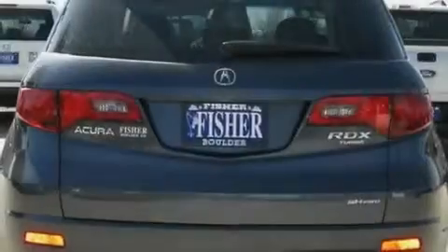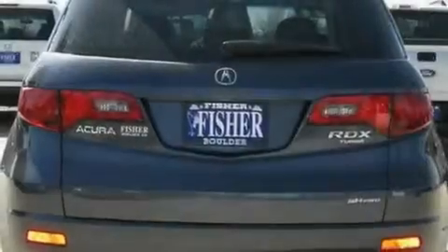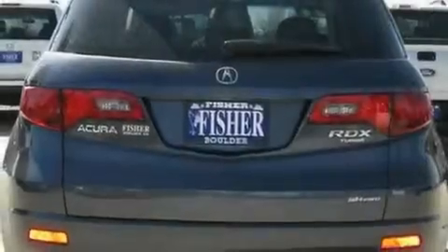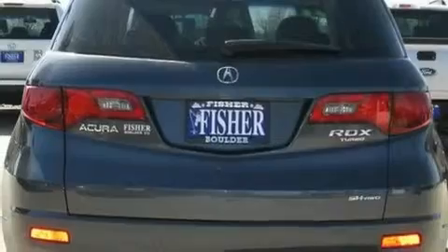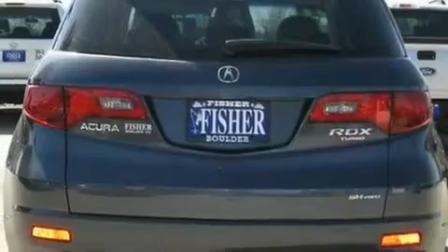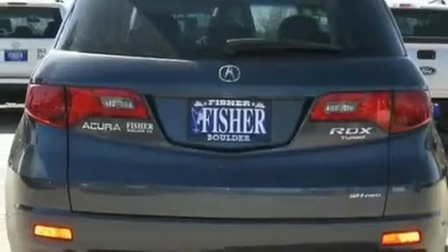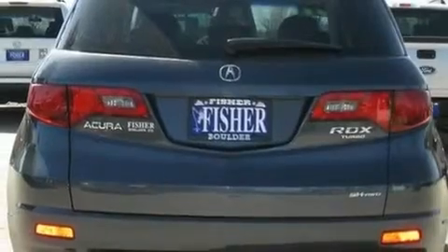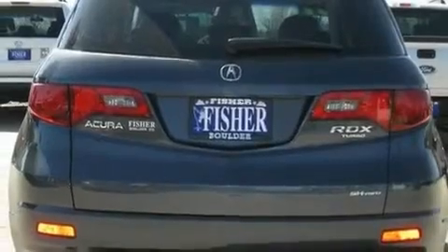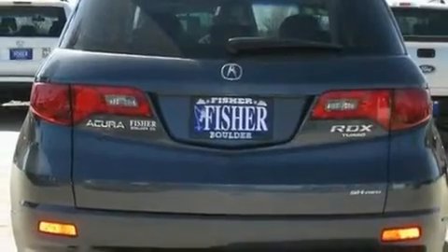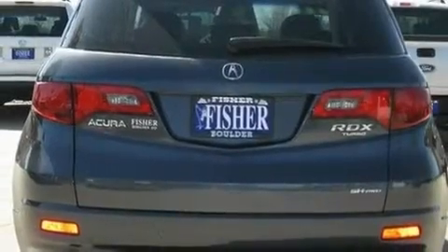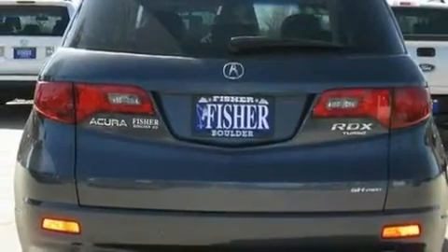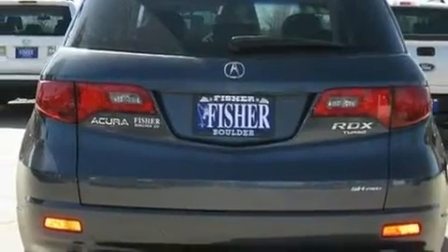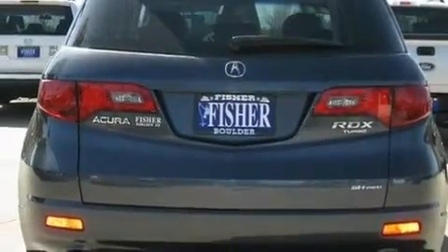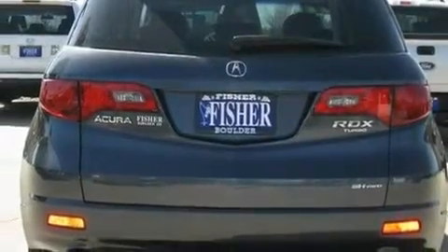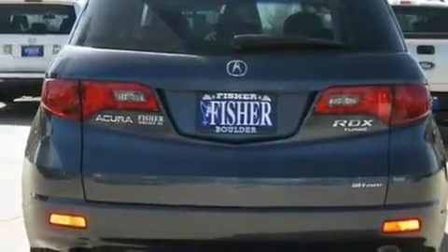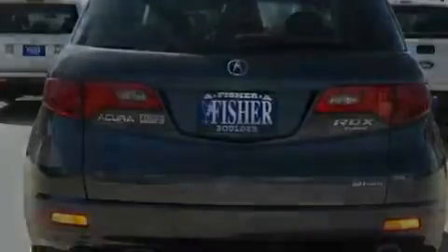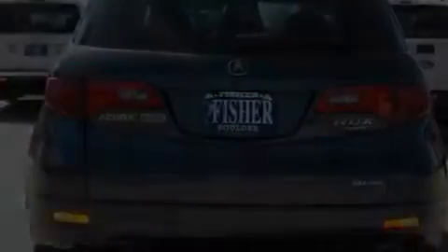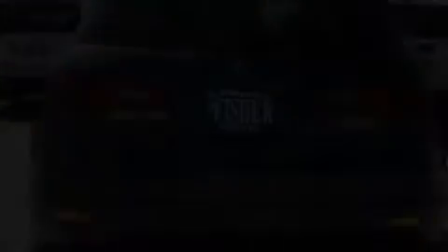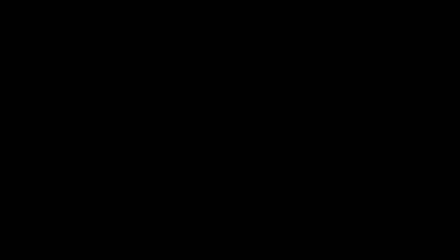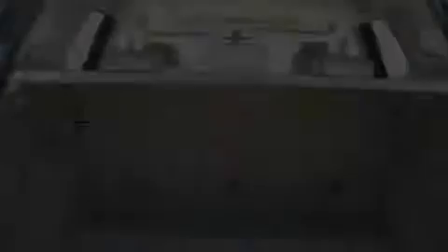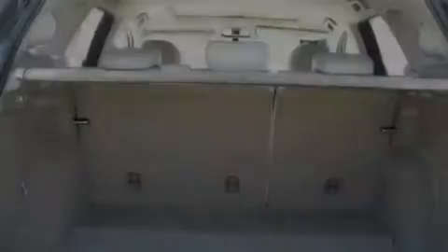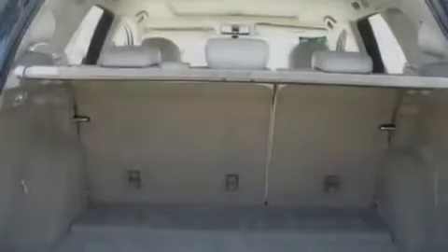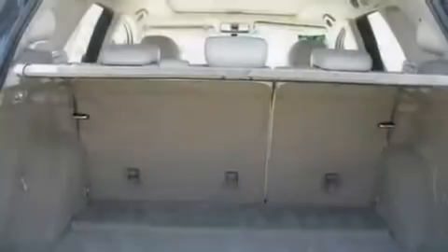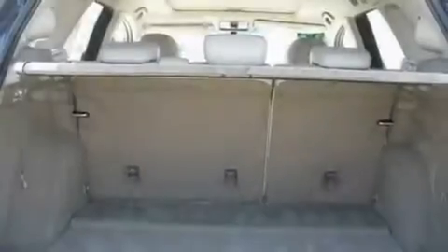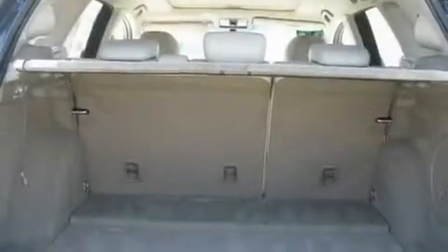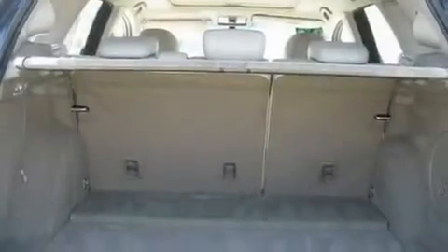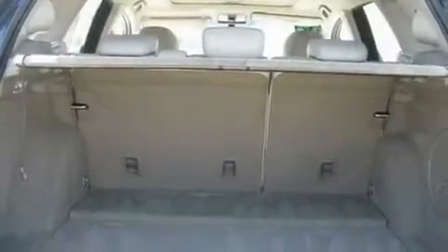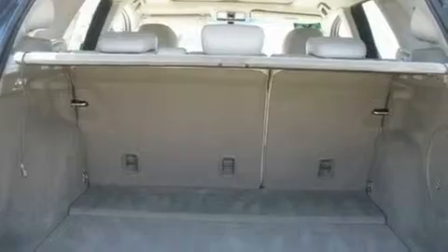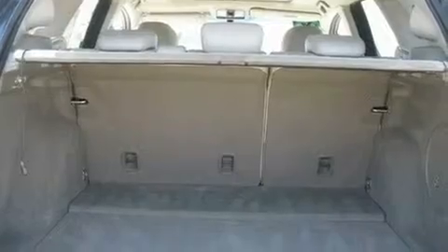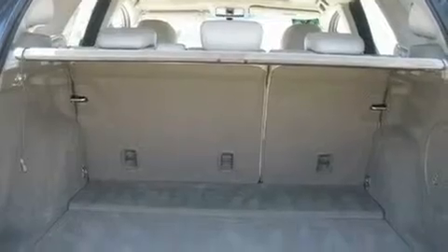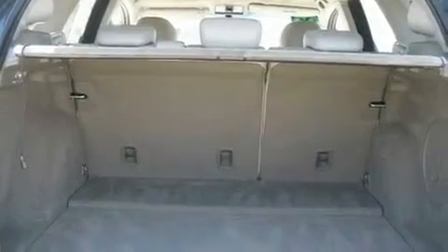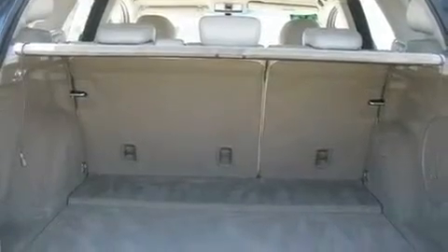Its top features include a sunroof, heated seats, a navigation system, a CD player, and leather seats.